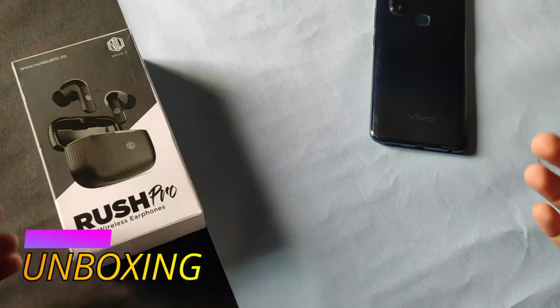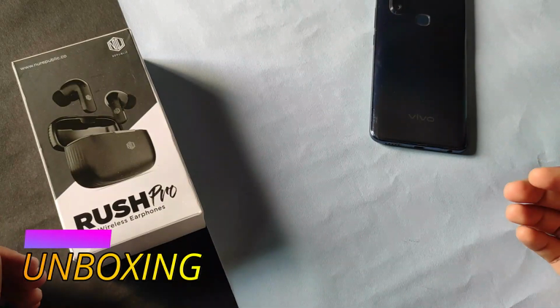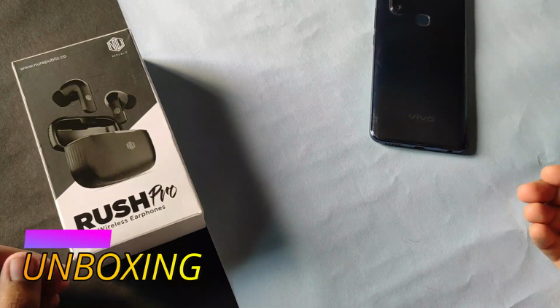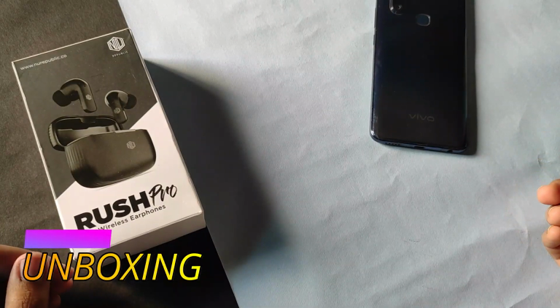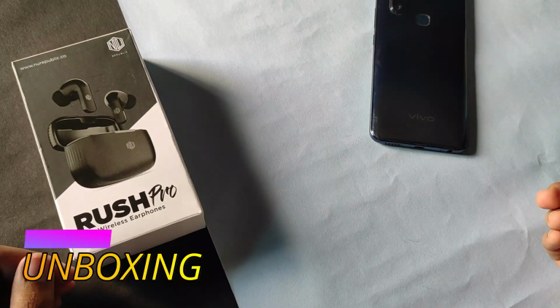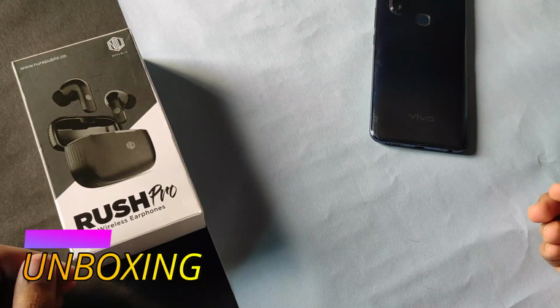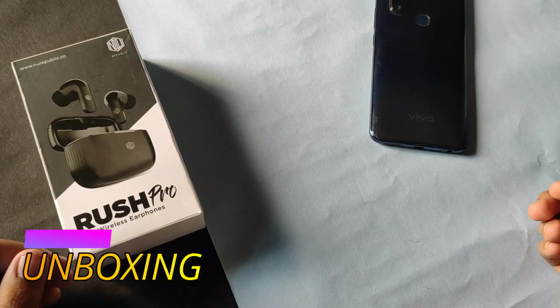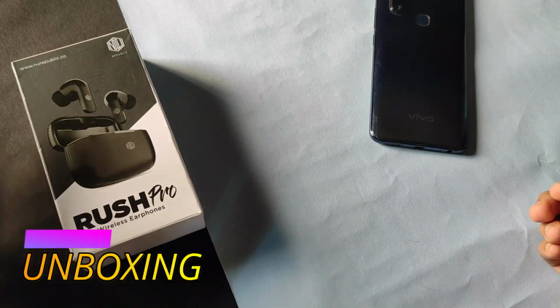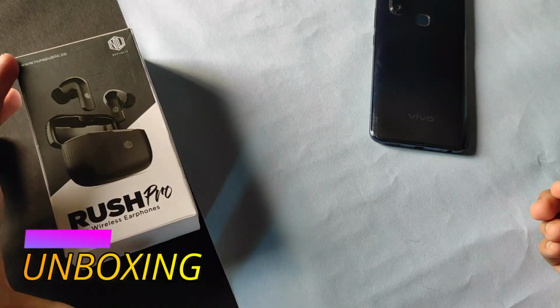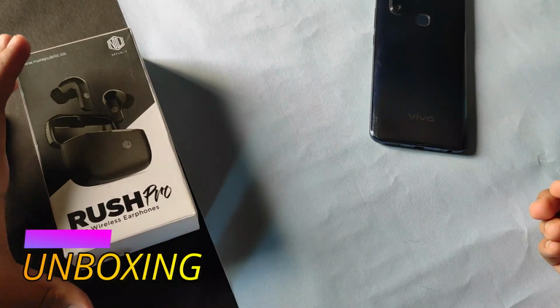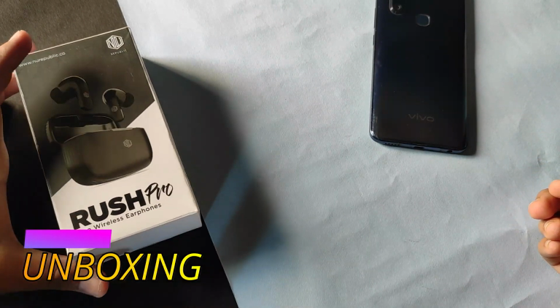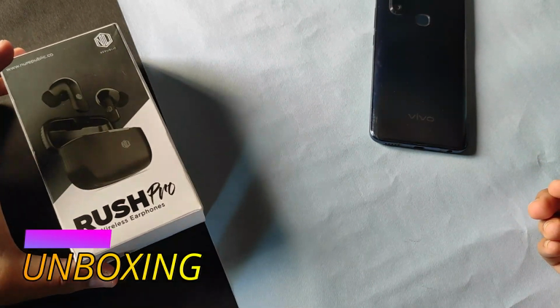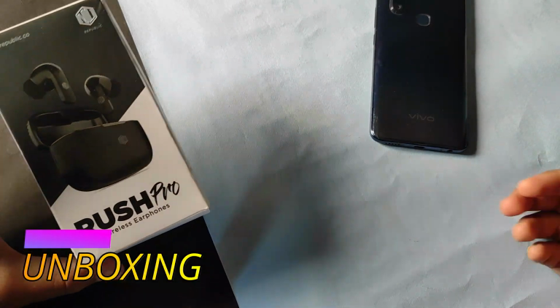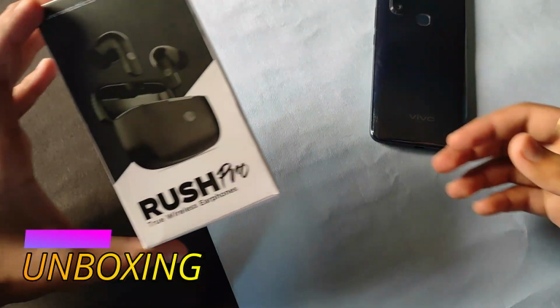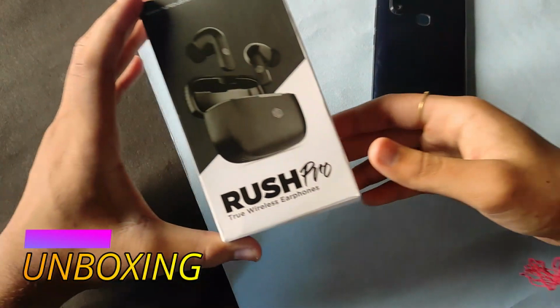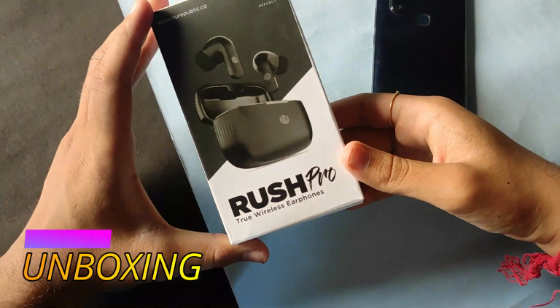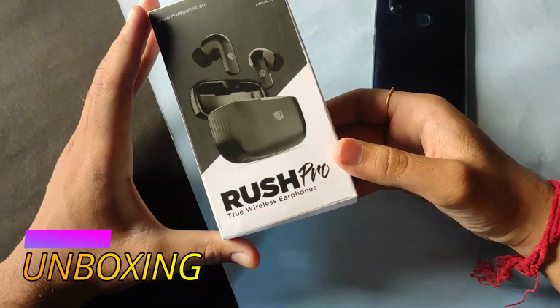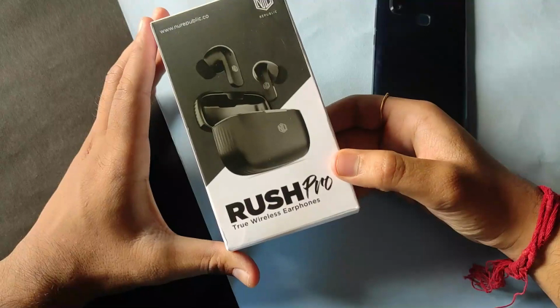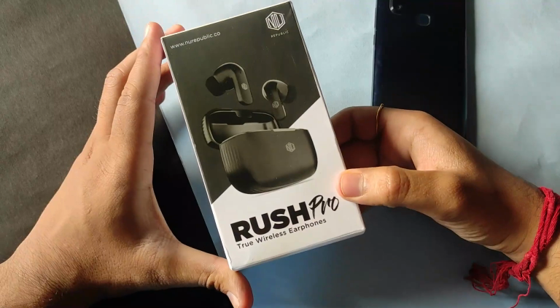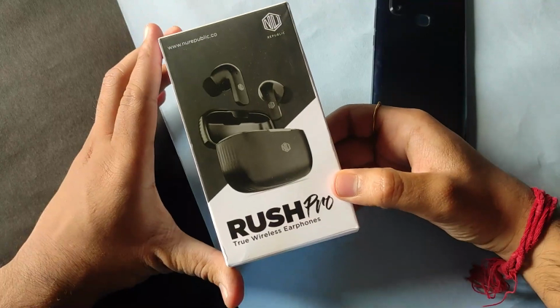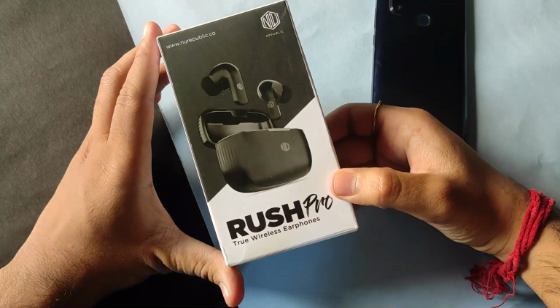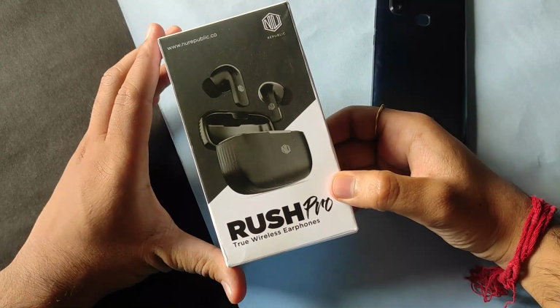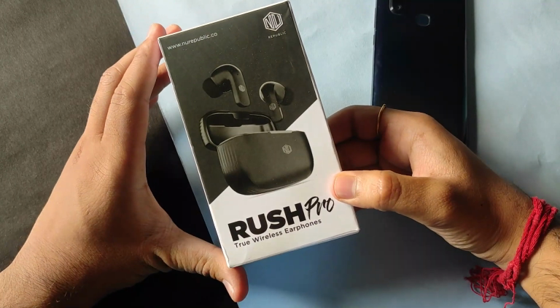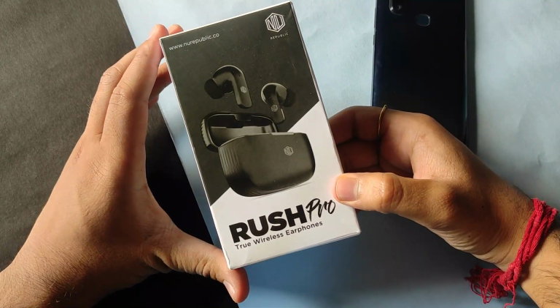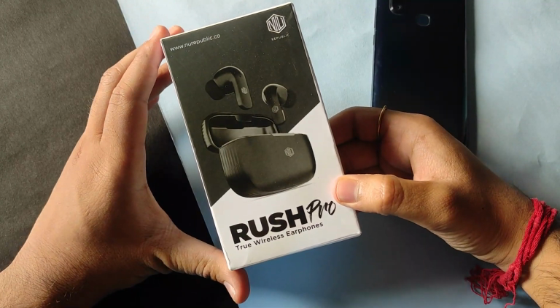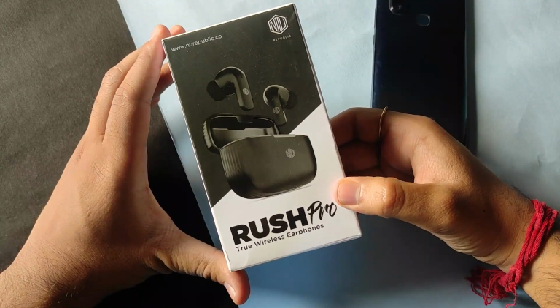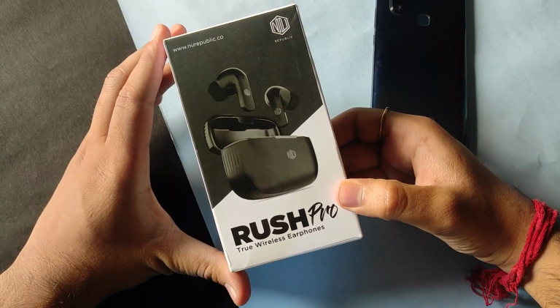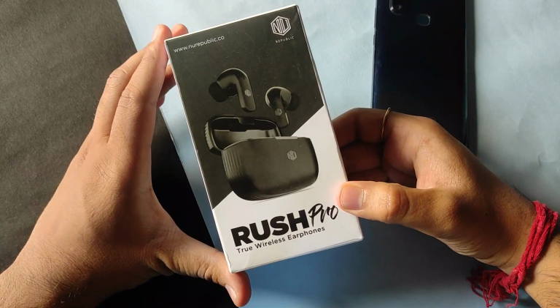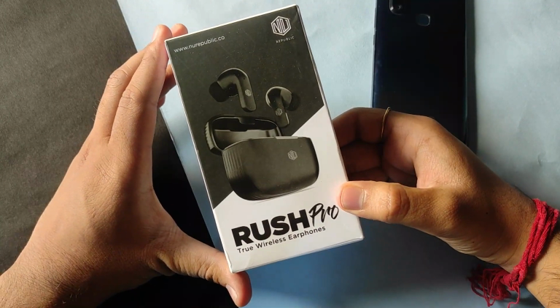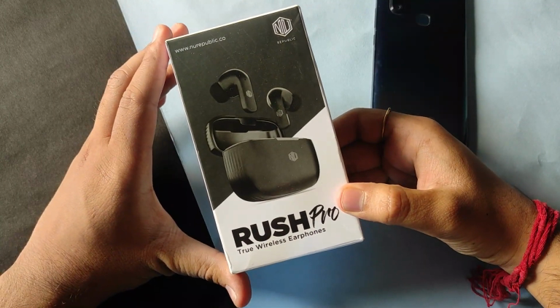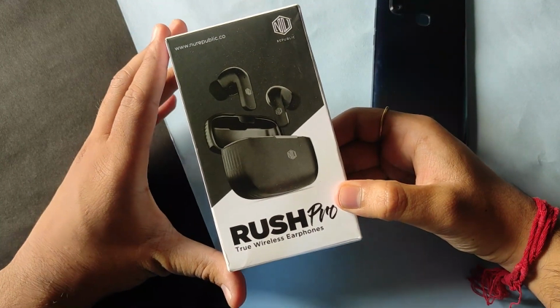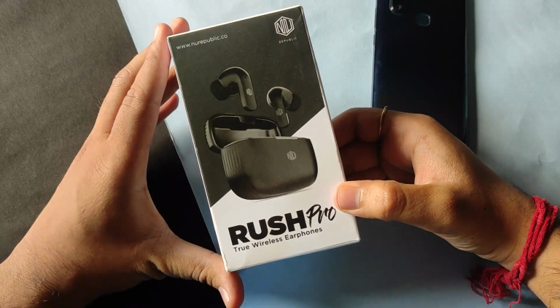Hello everyone, I am Orko and today I'm going to unbox the latest TWS from Nurepublic — that is the Nurepublic Rush Pro.